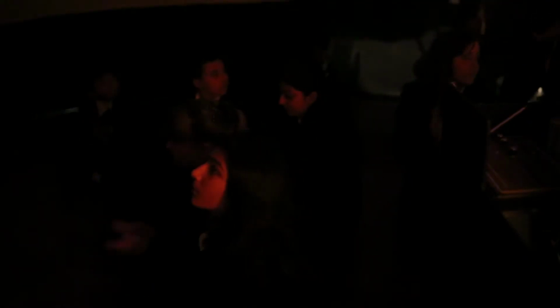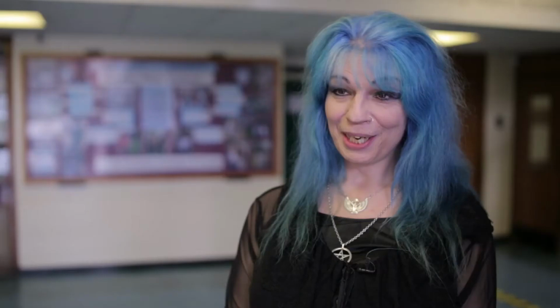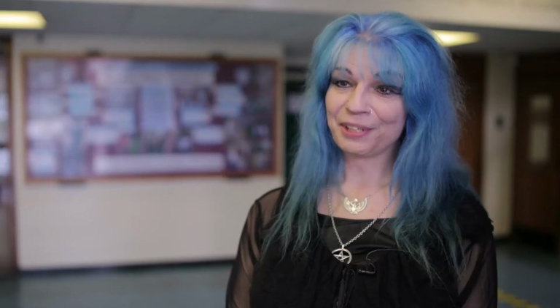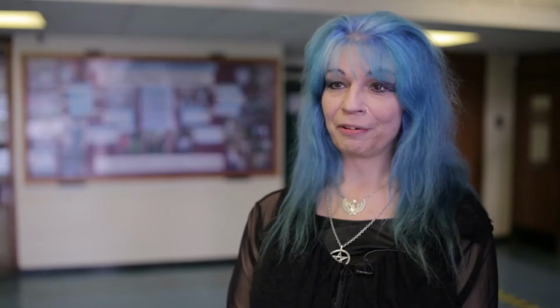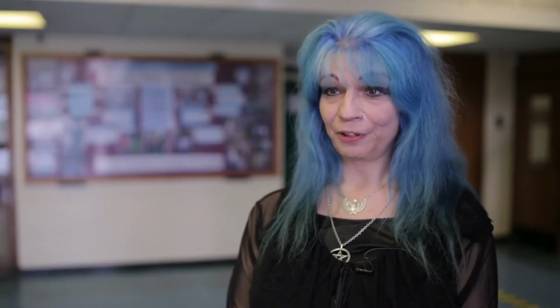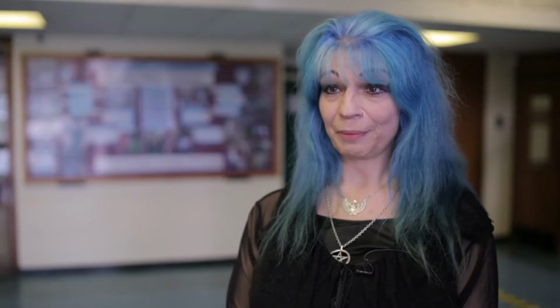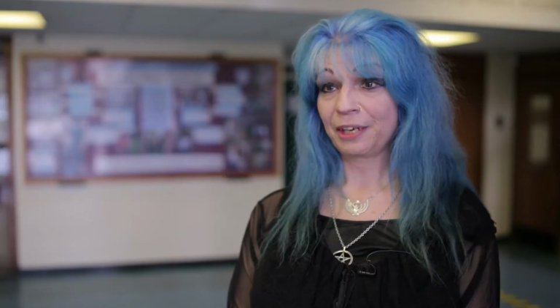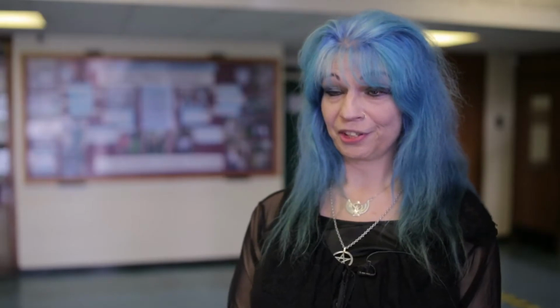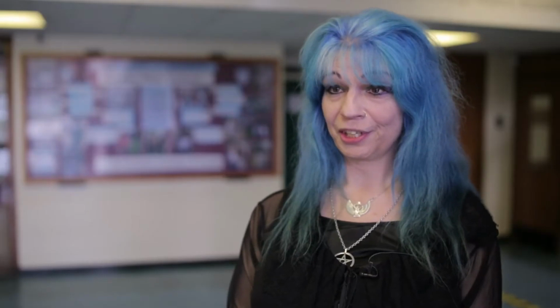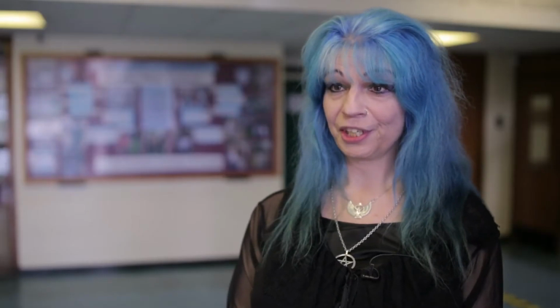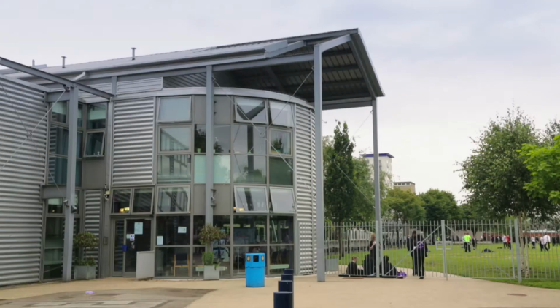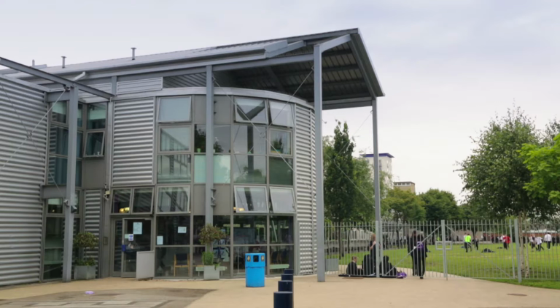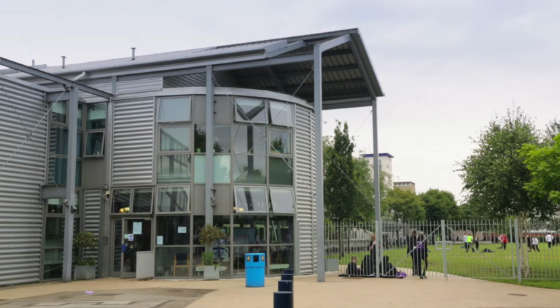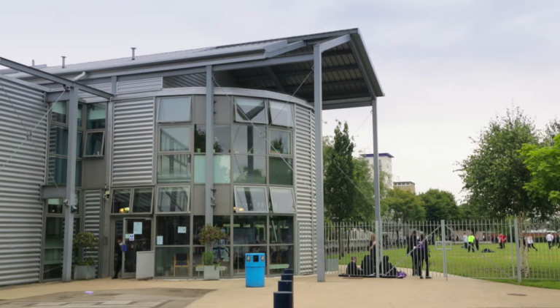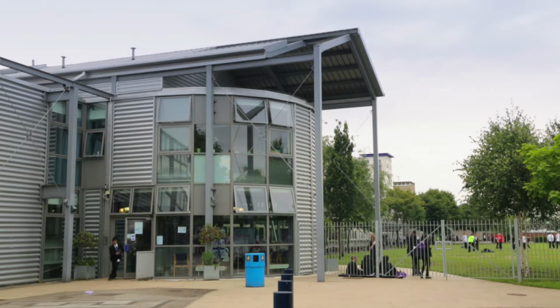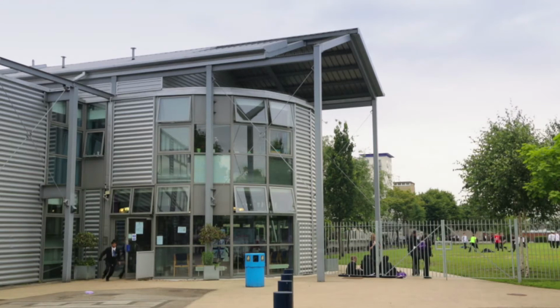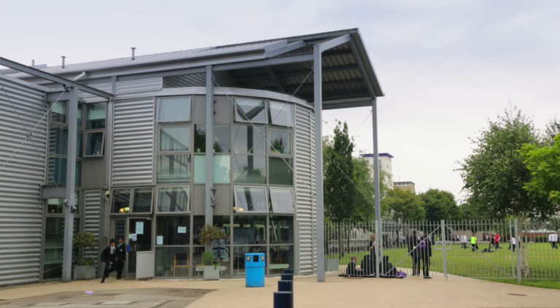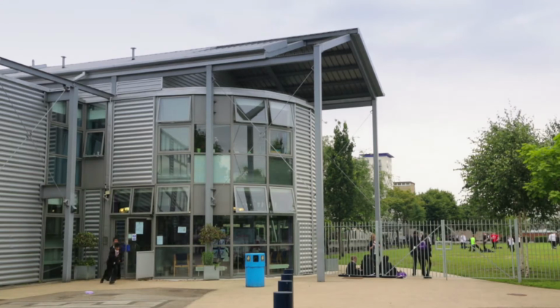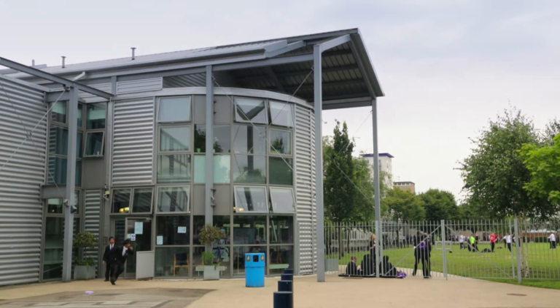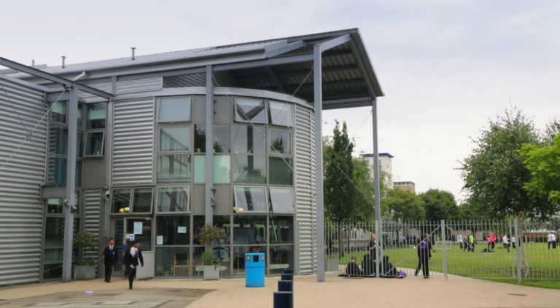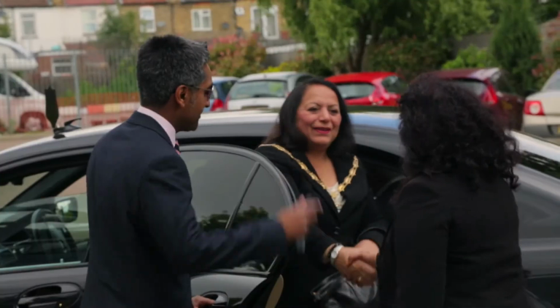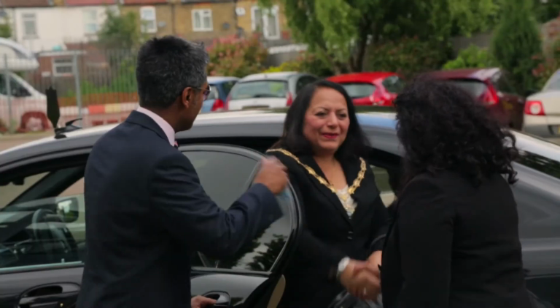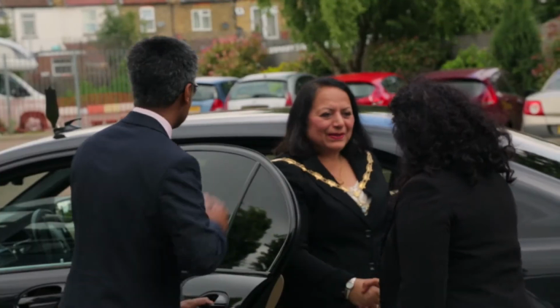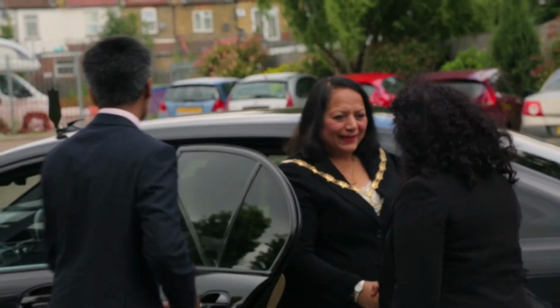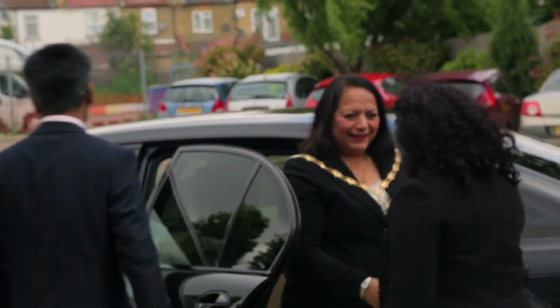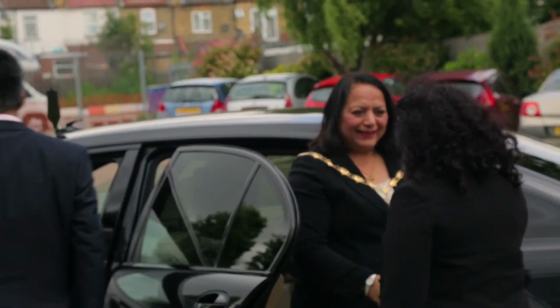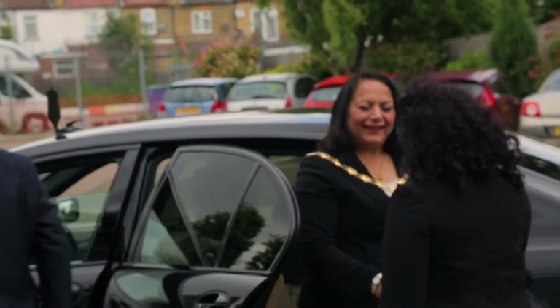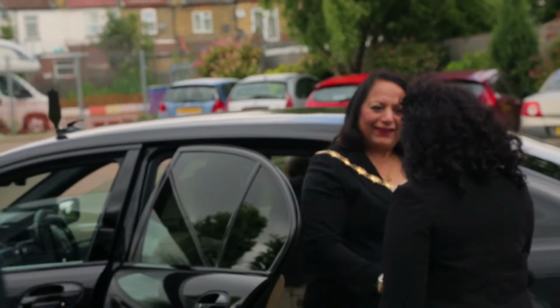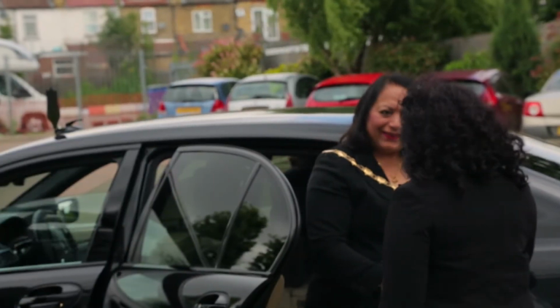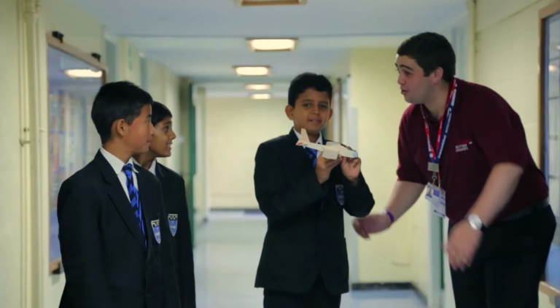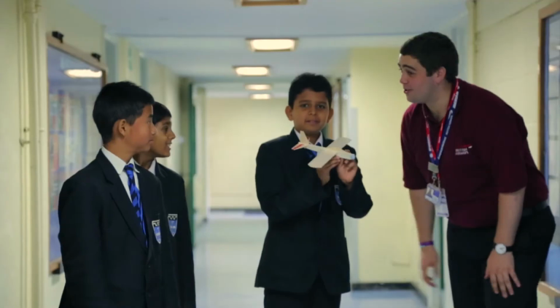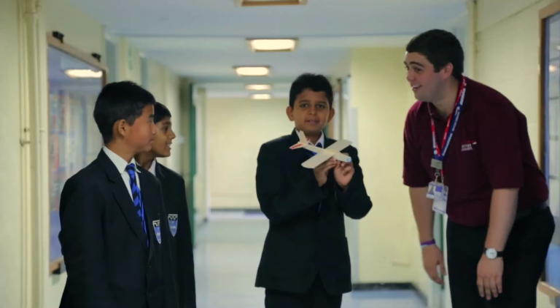My name's Karen Field. I'm Head of Science here at Hansel Manor School. I've been here for about 25 years, and this is our Year 7 science club.